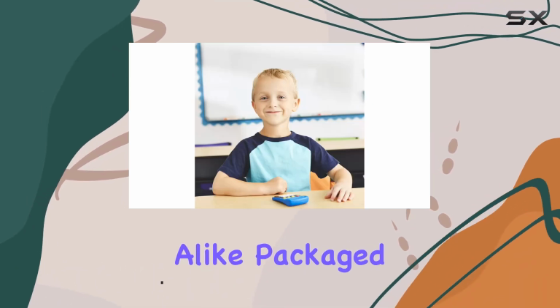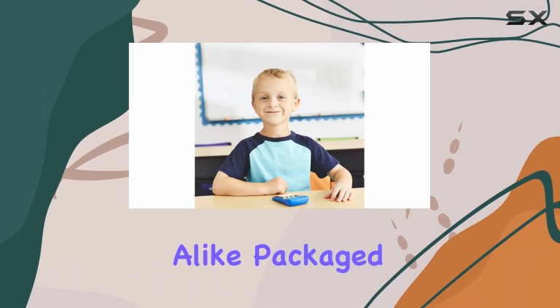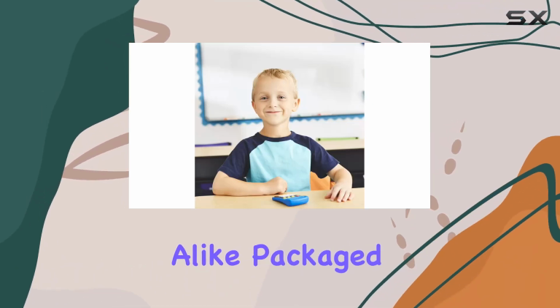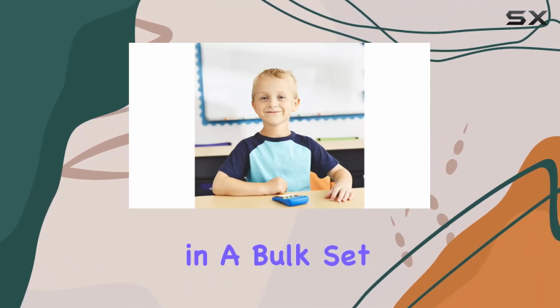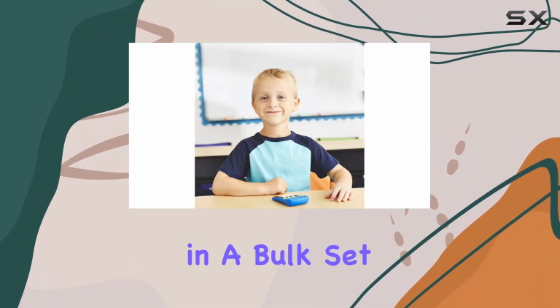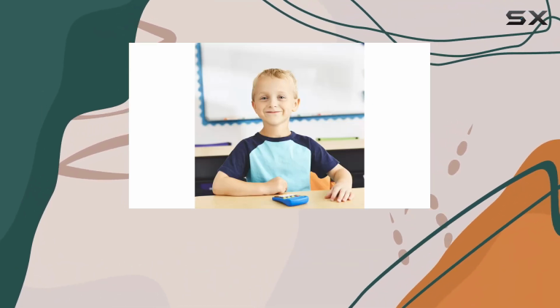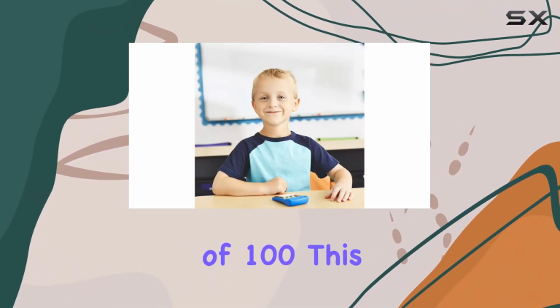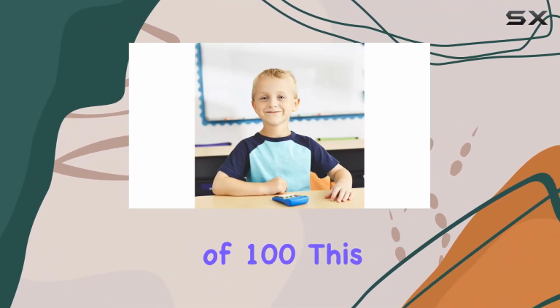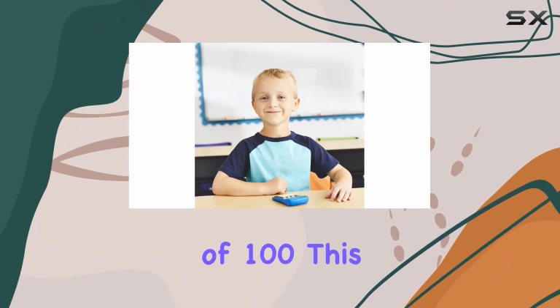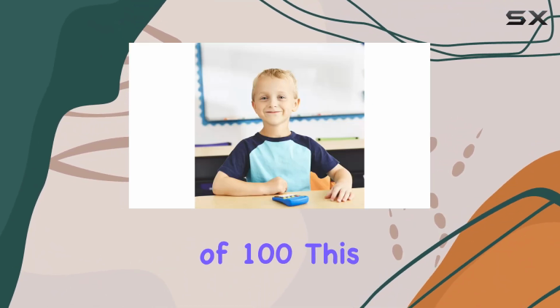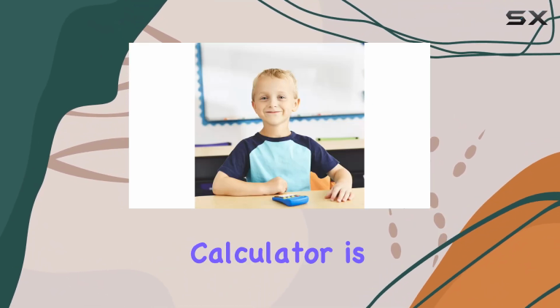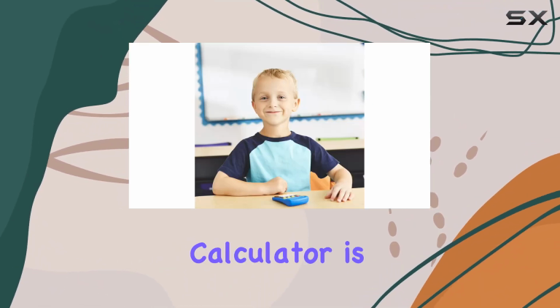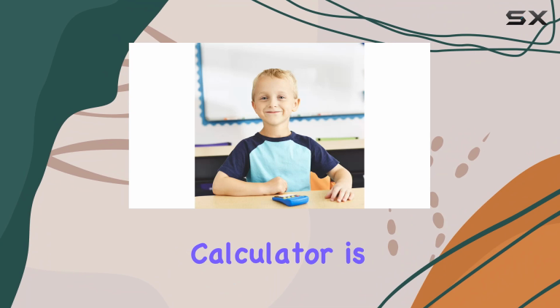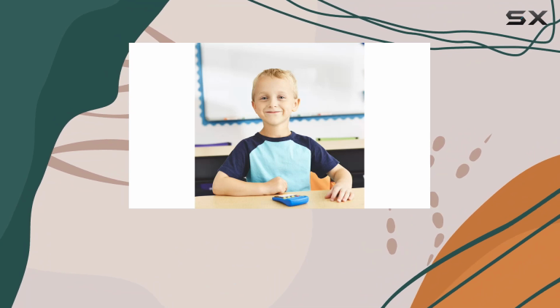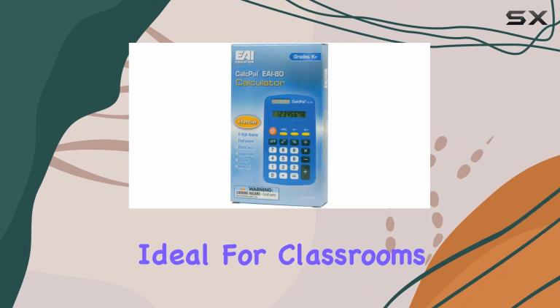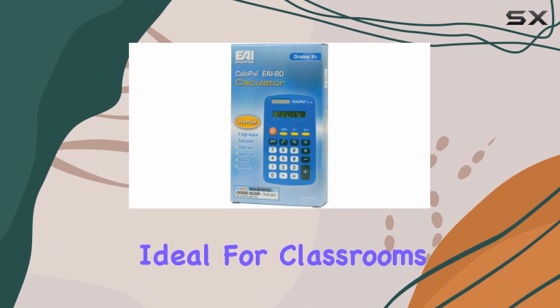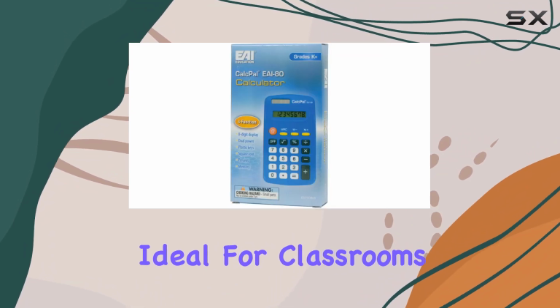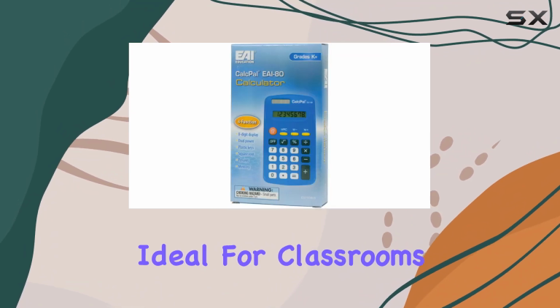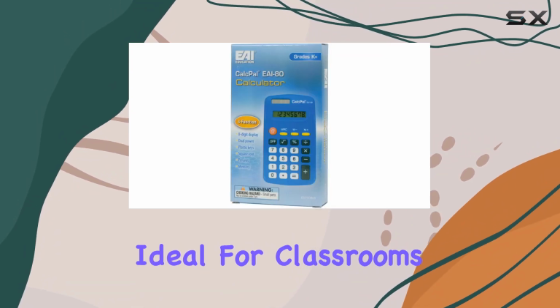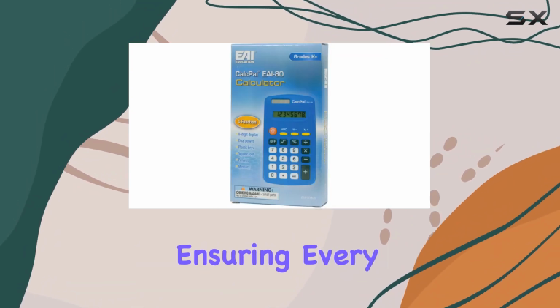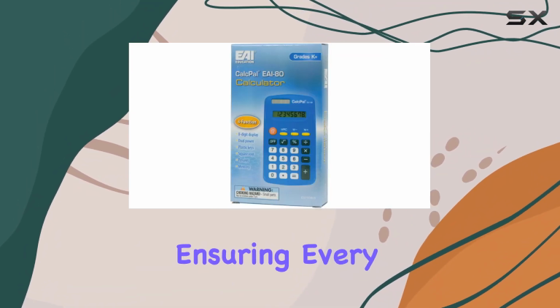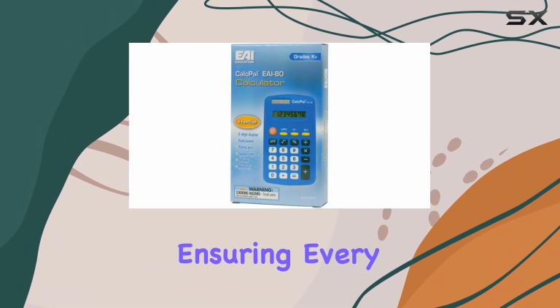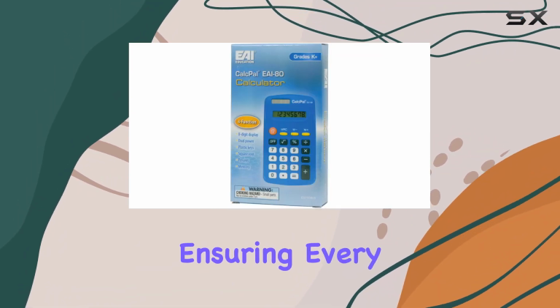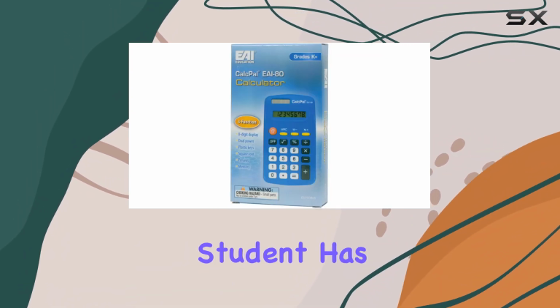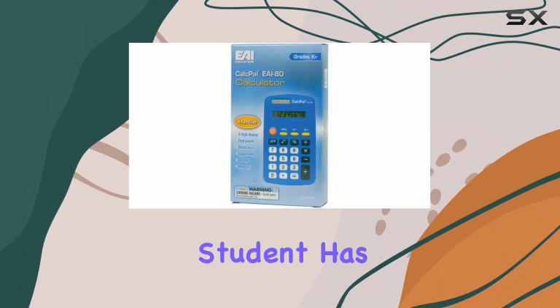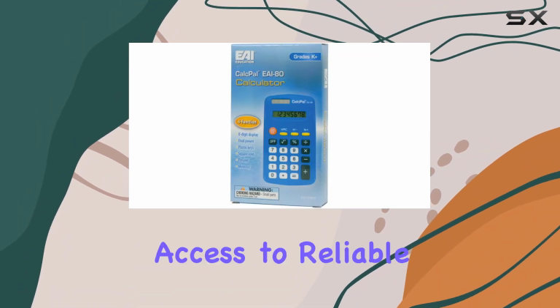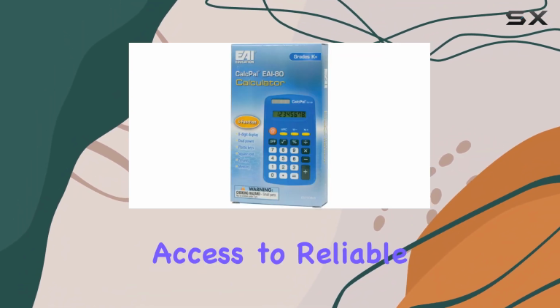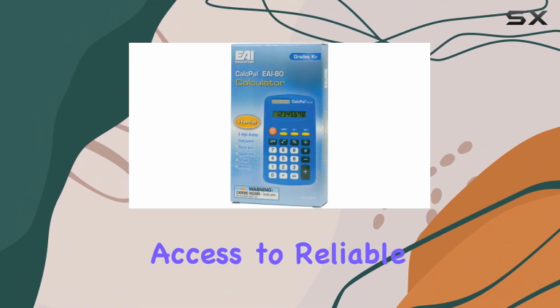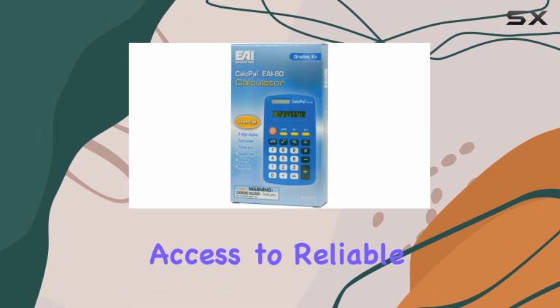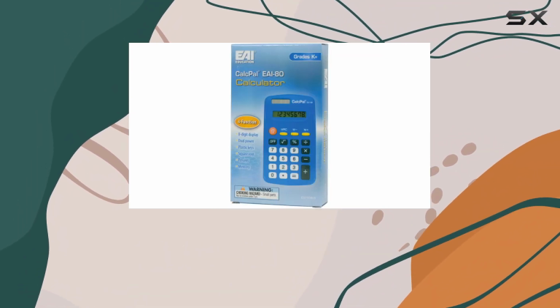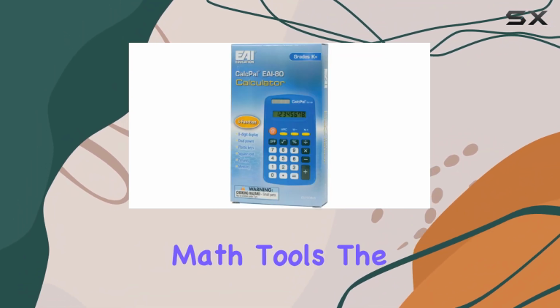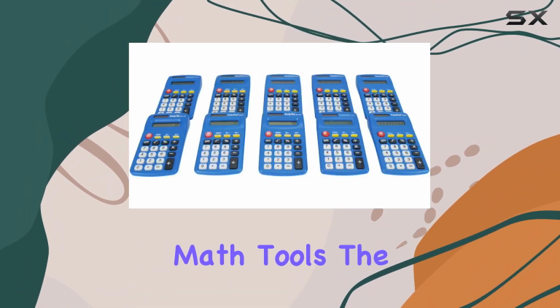Packaged in a bulk set of 100, this calculator is ideal for classrooms, ensuring every student has access to reliable math tools.